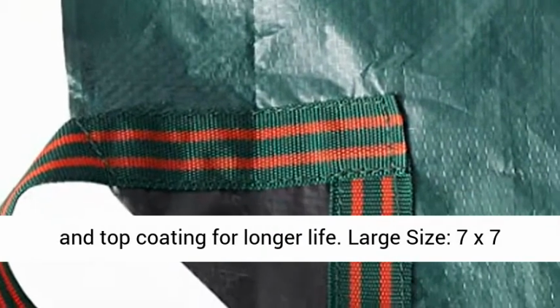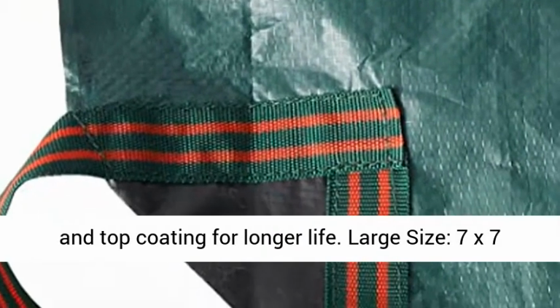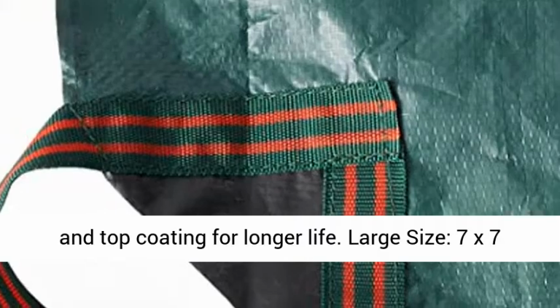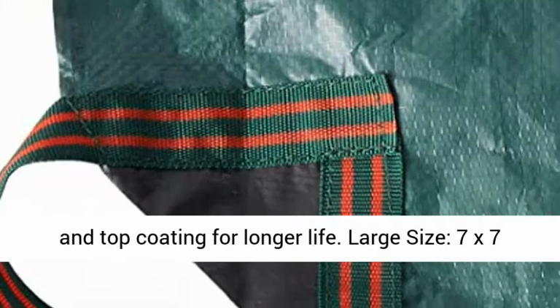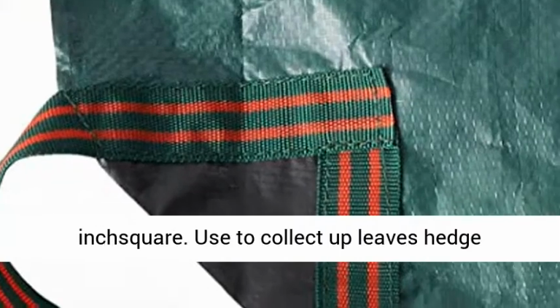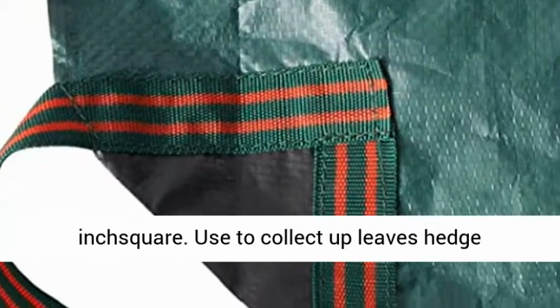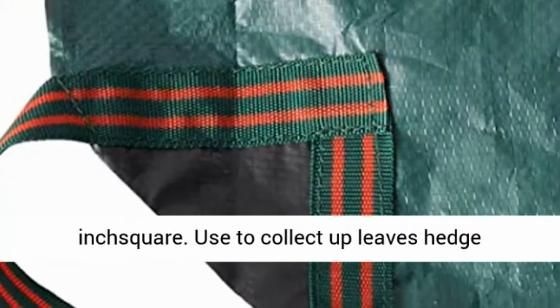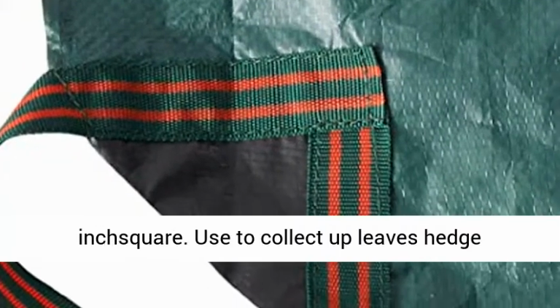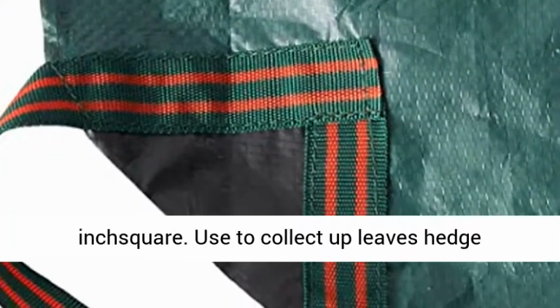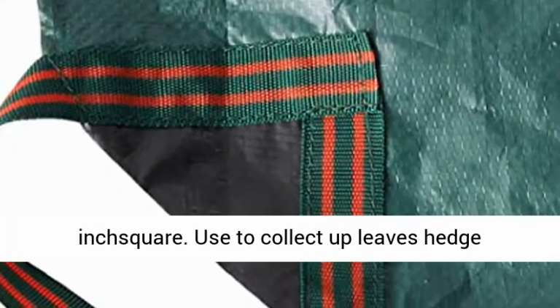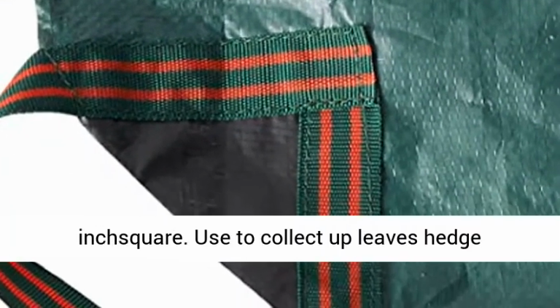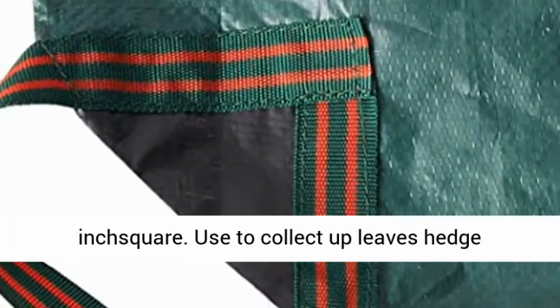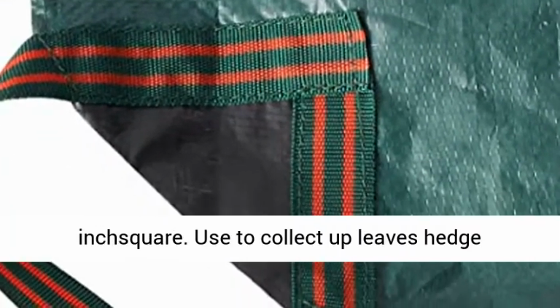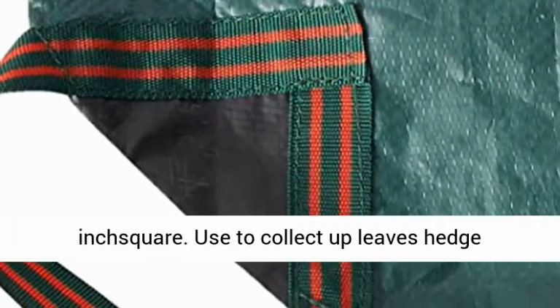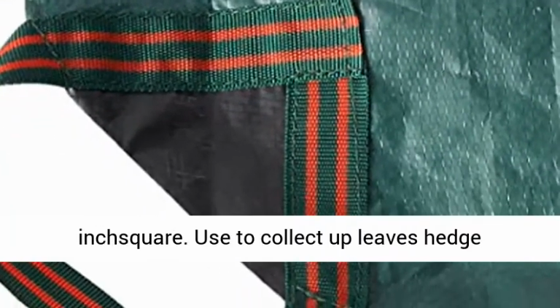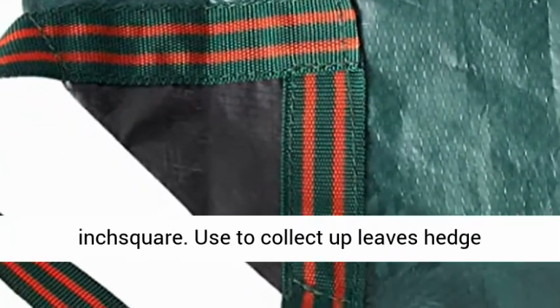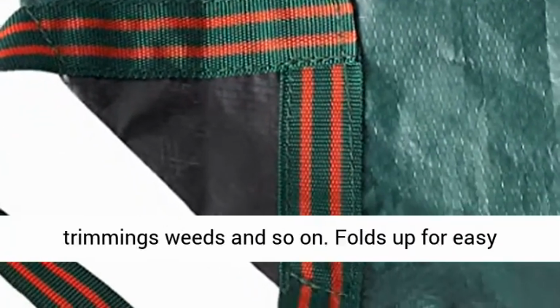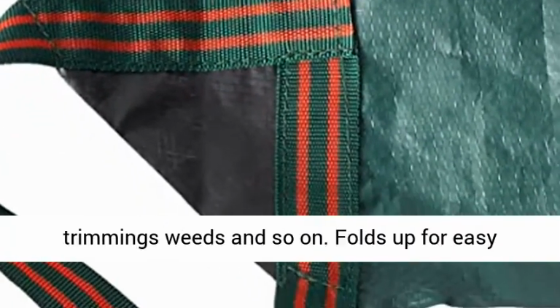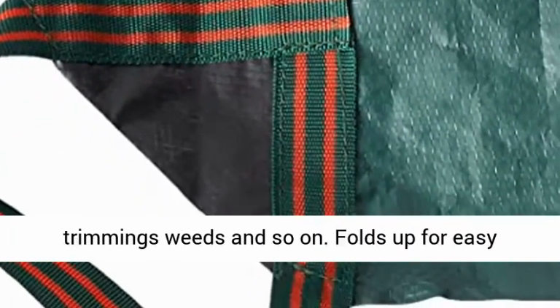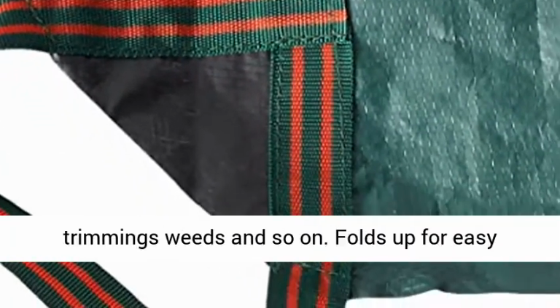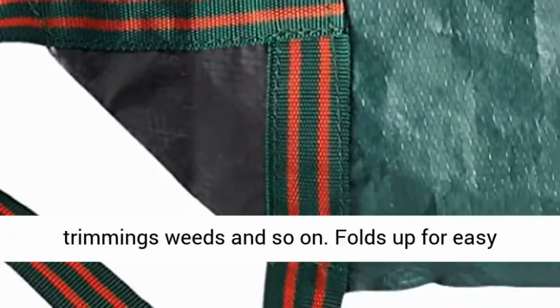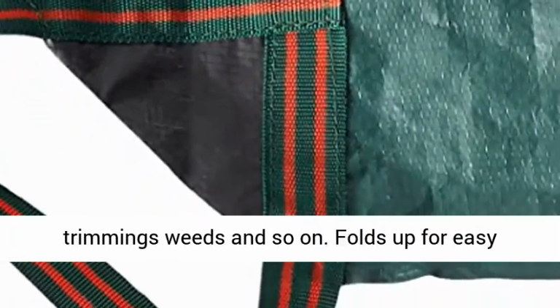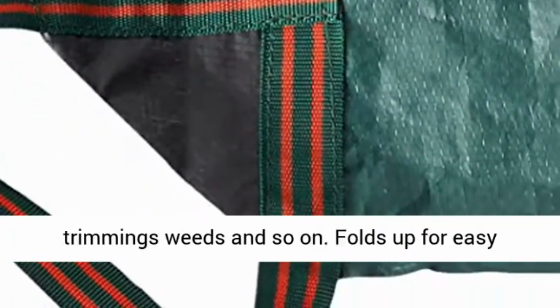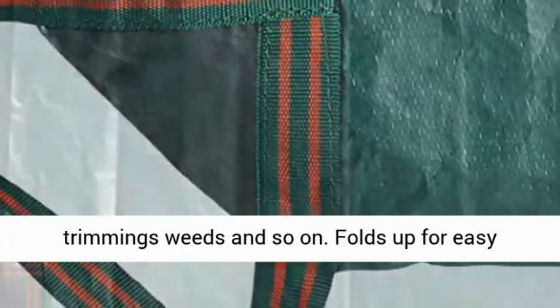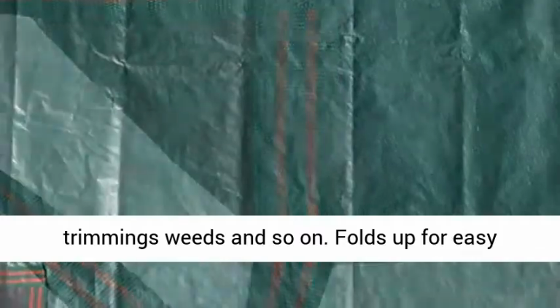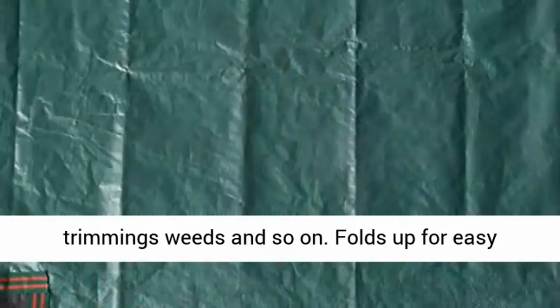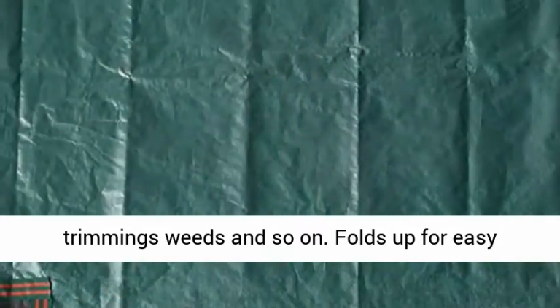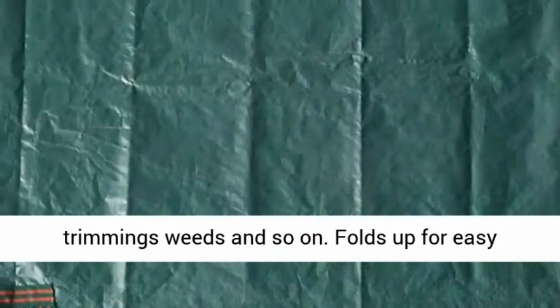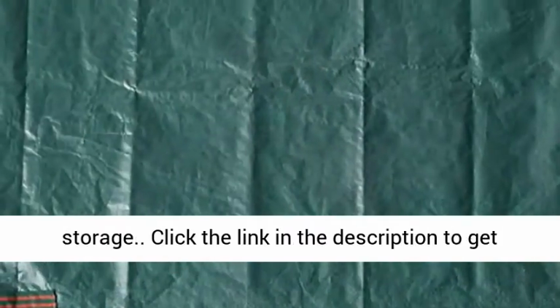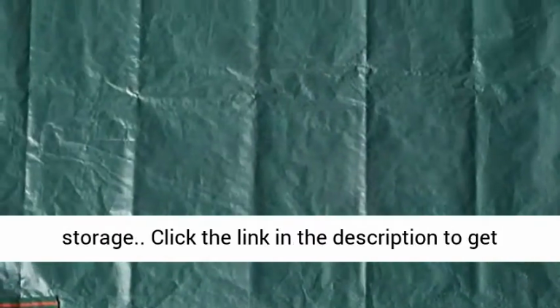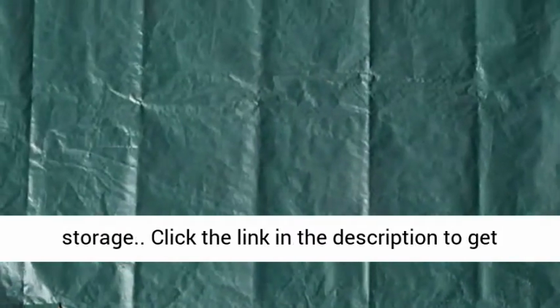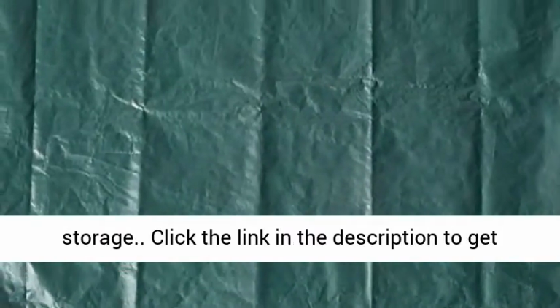Large size, 7 x 7 inch square. Used to collect up leaves, hedge trimmings, weeds and so on. Folds up for easy storage.